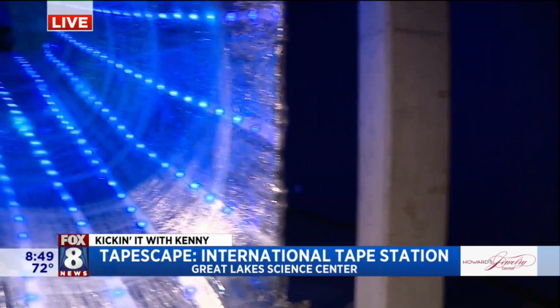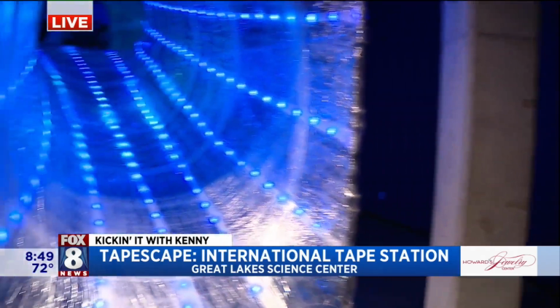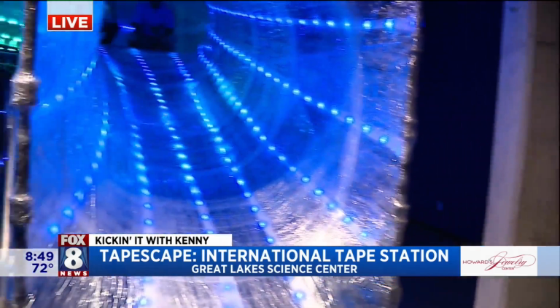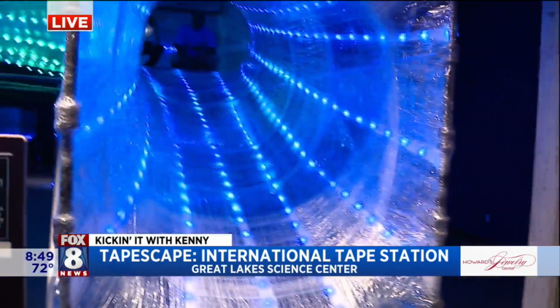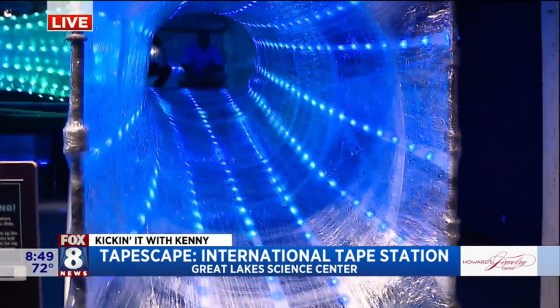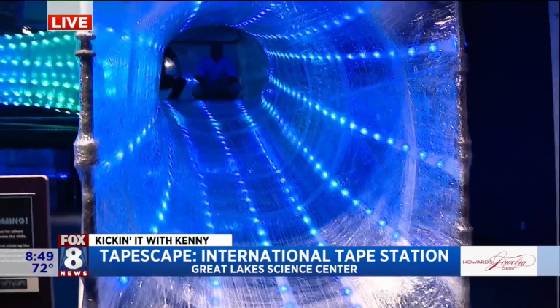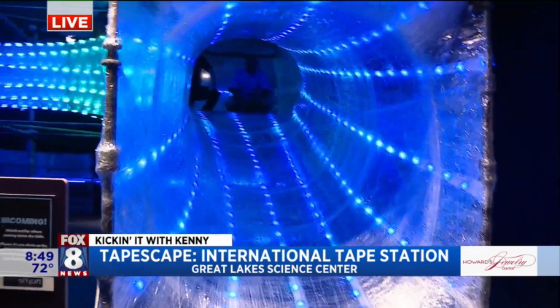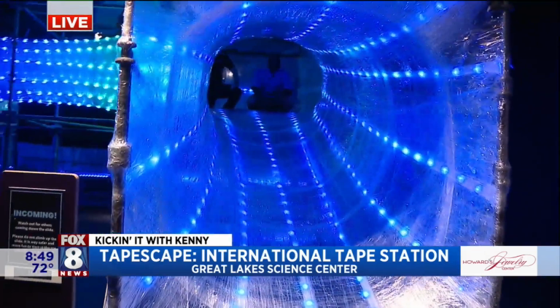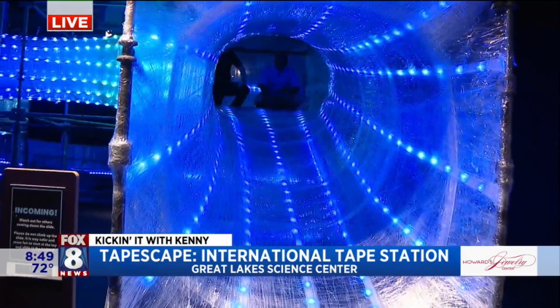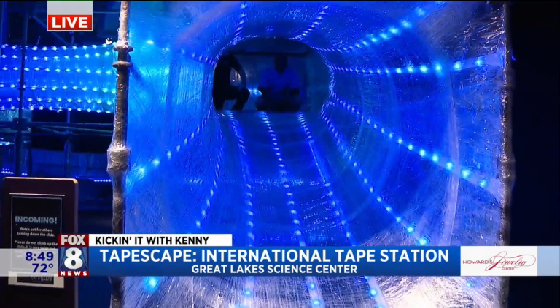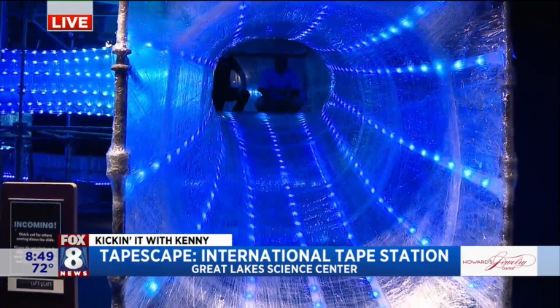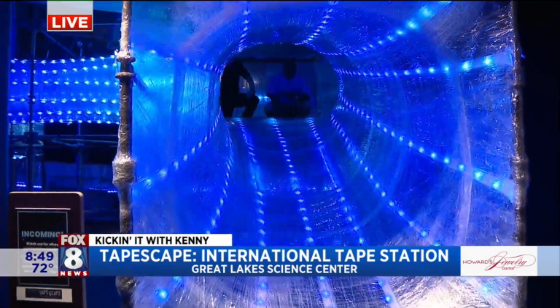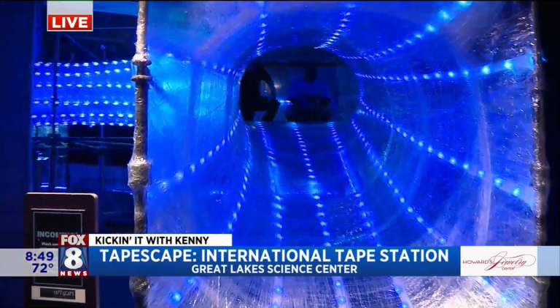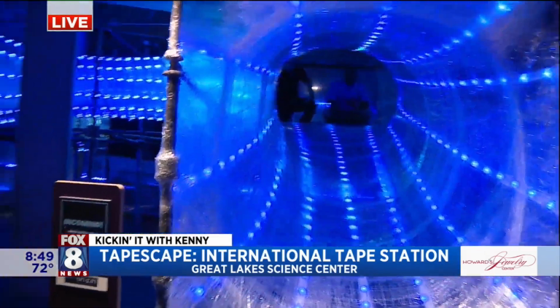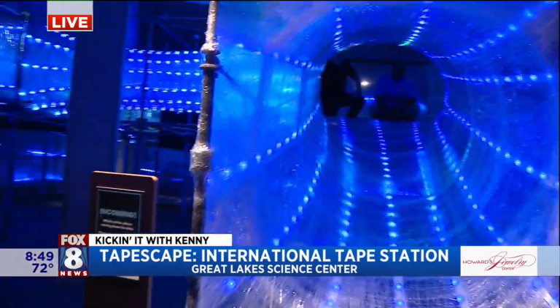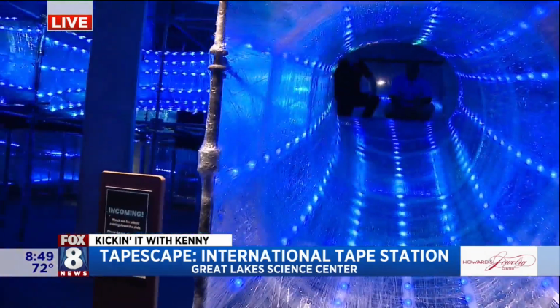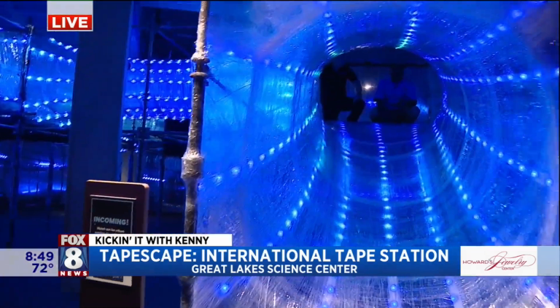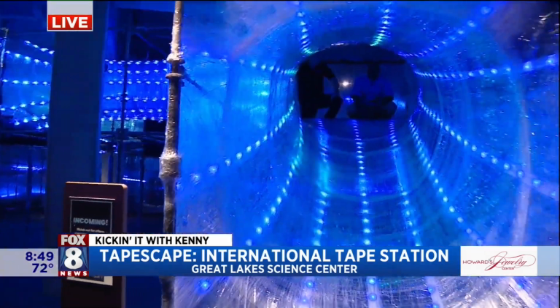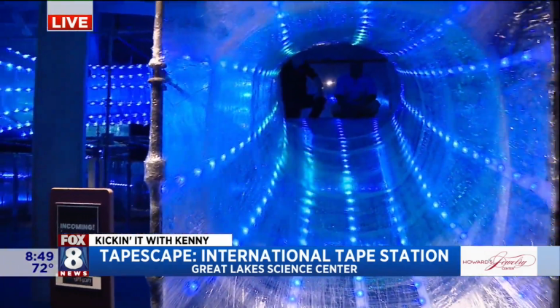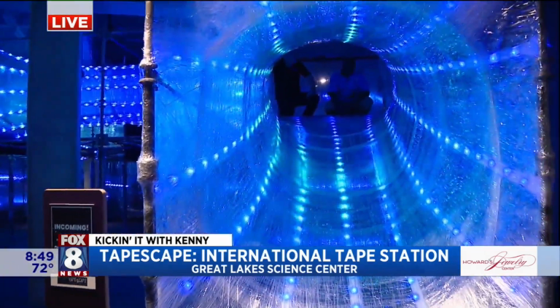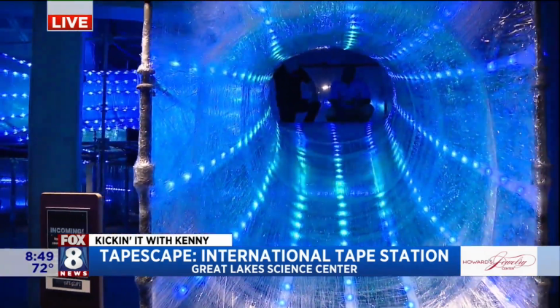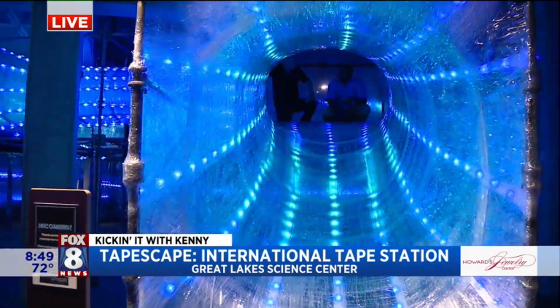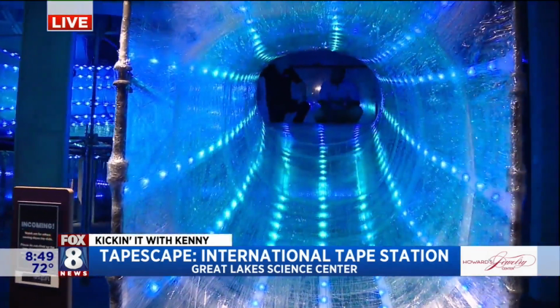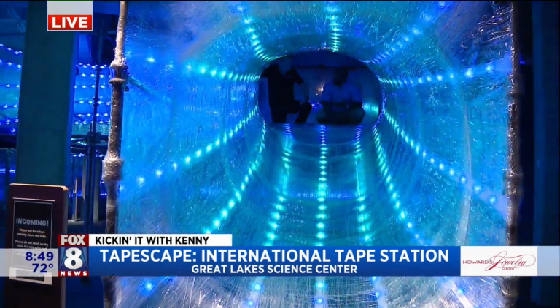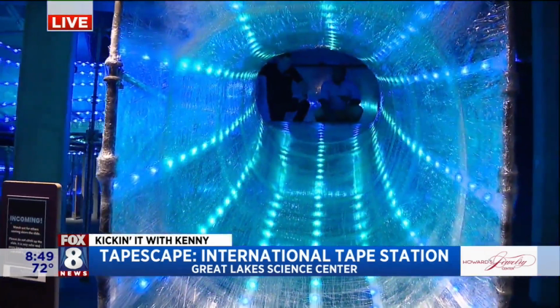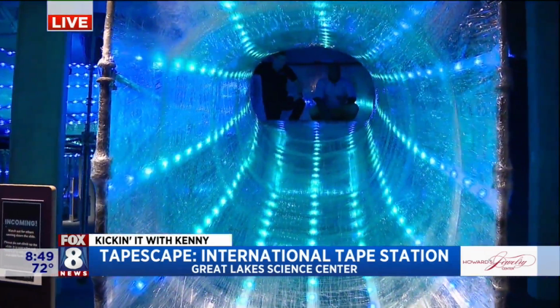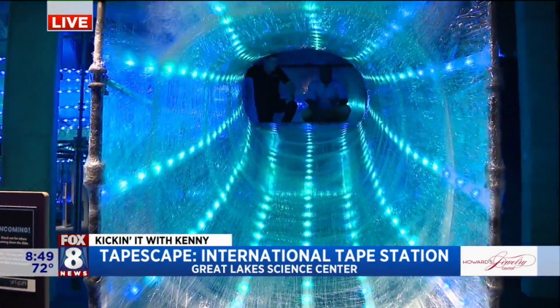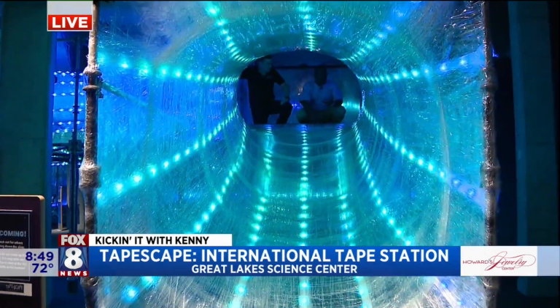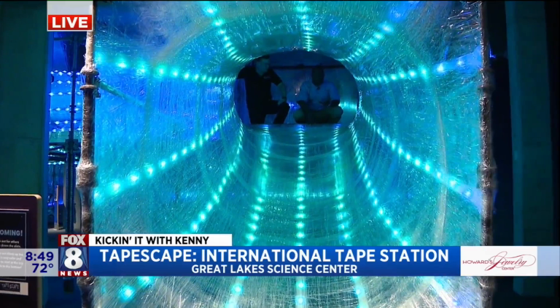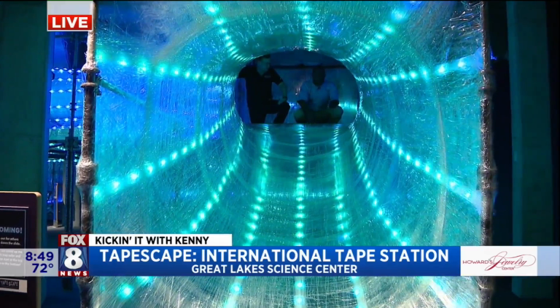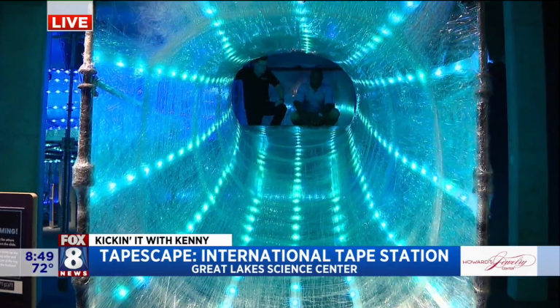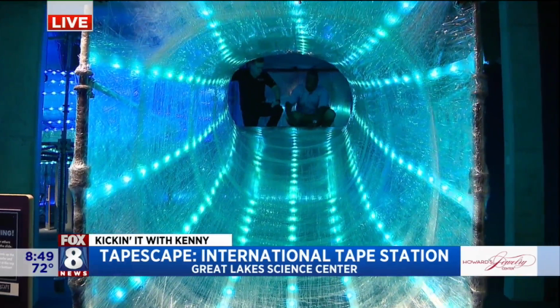What I love is that you're going to use the research you have here and apply that to future installations and exhibits.